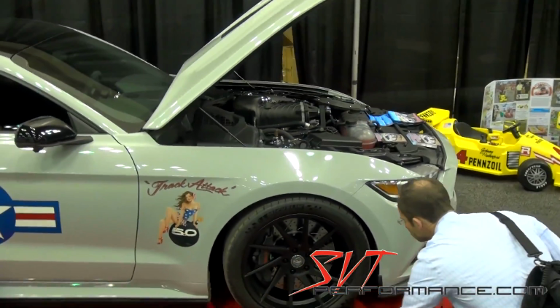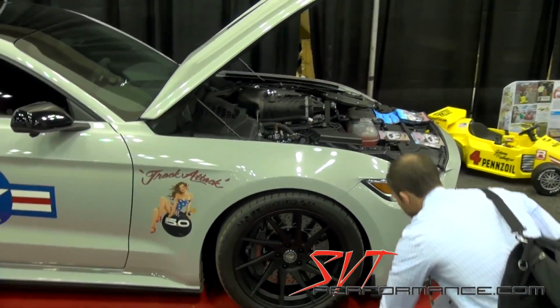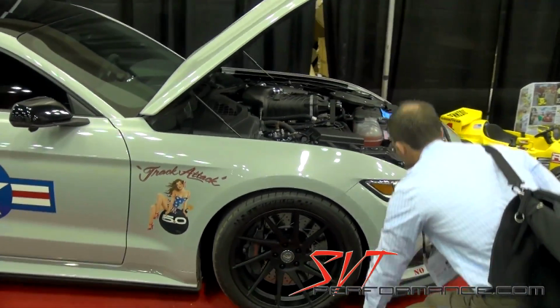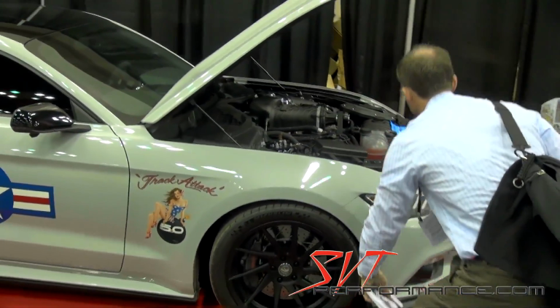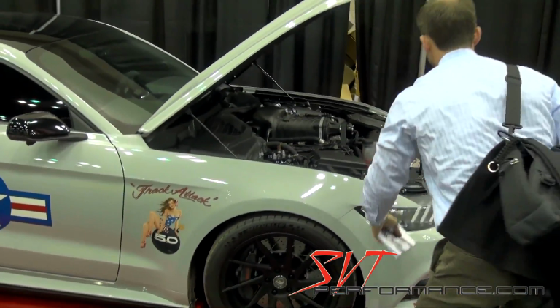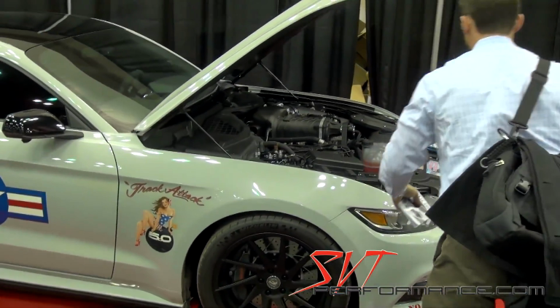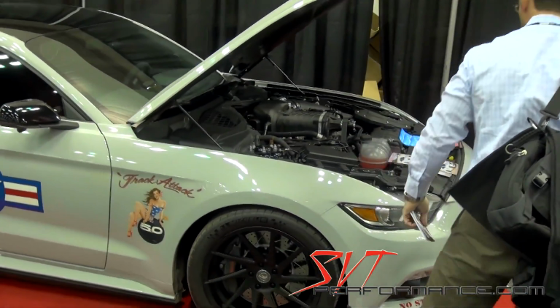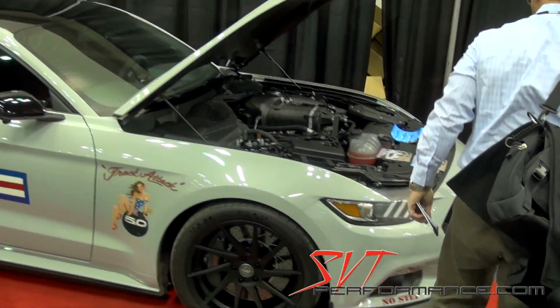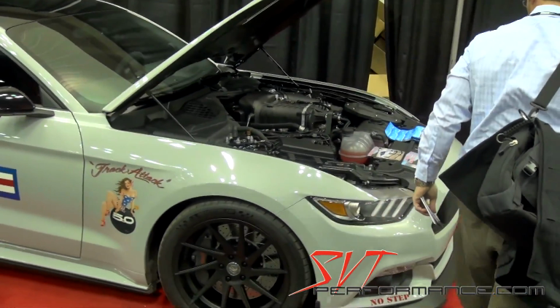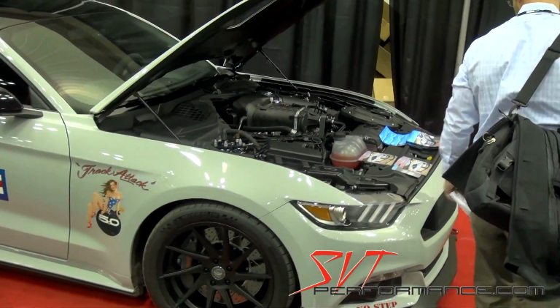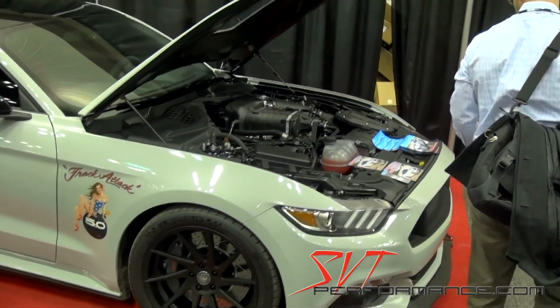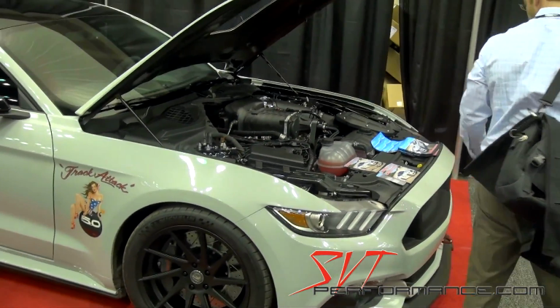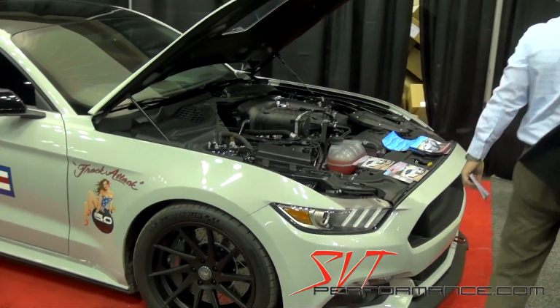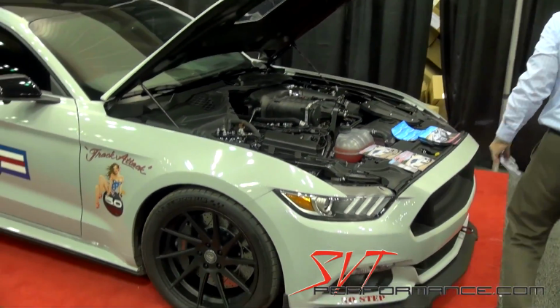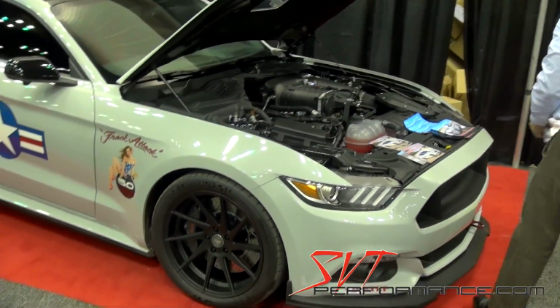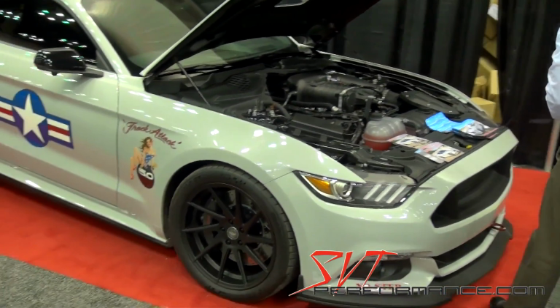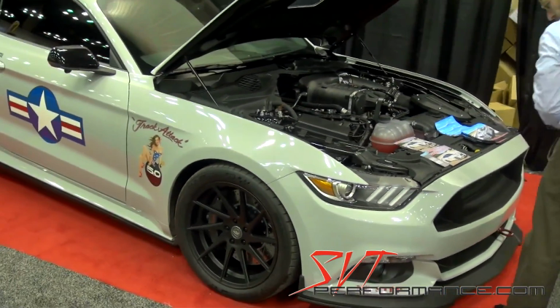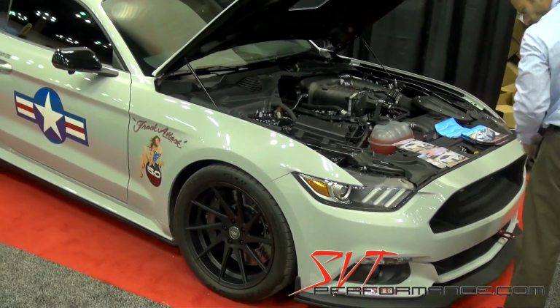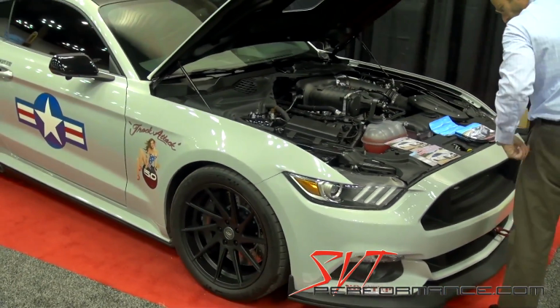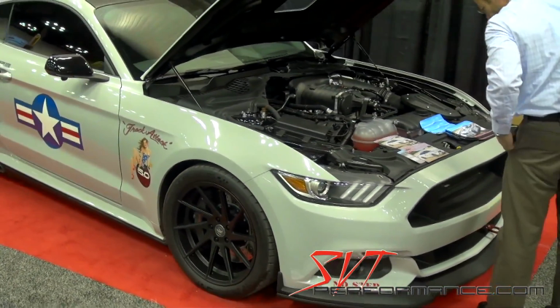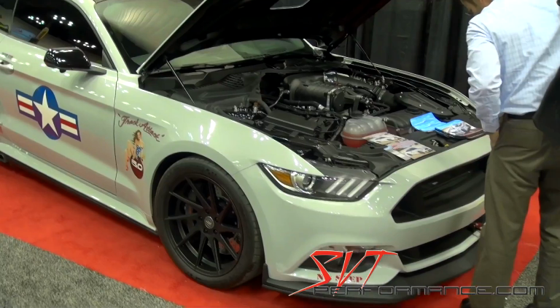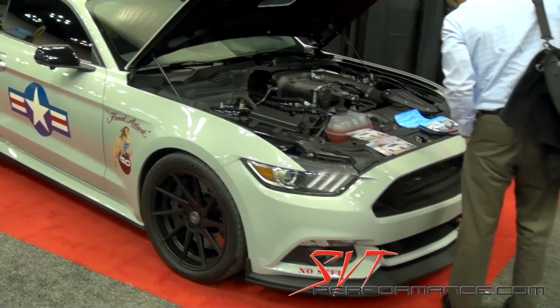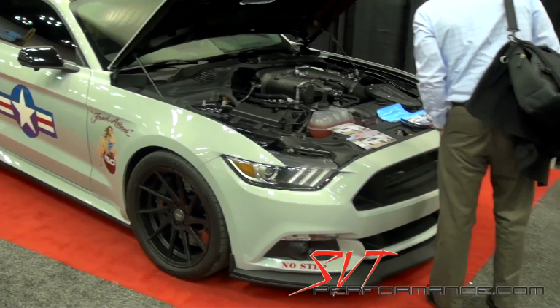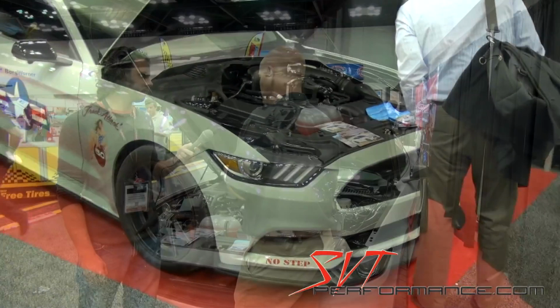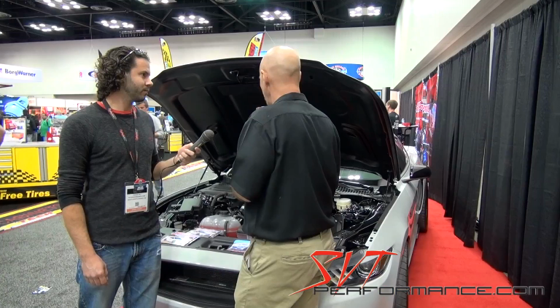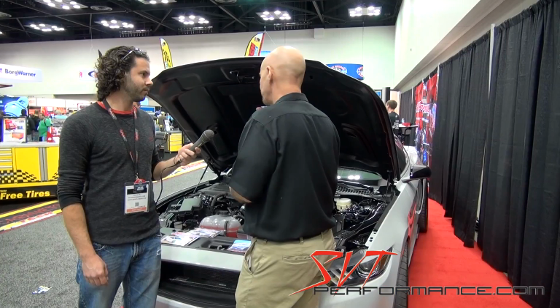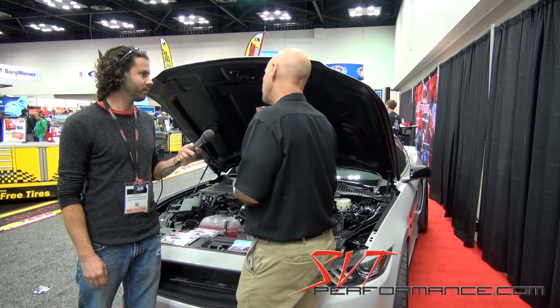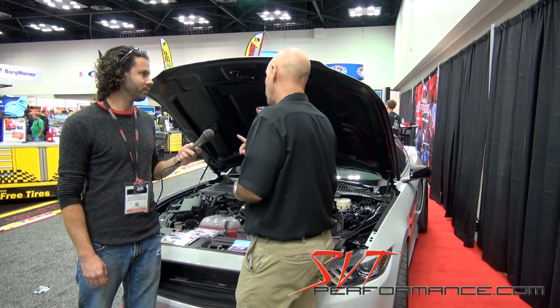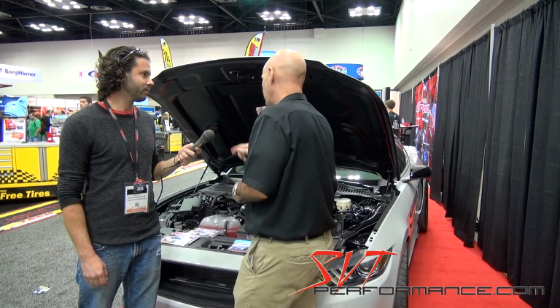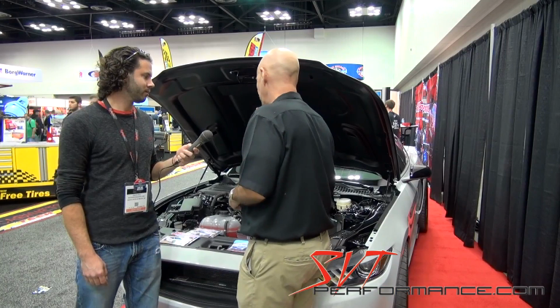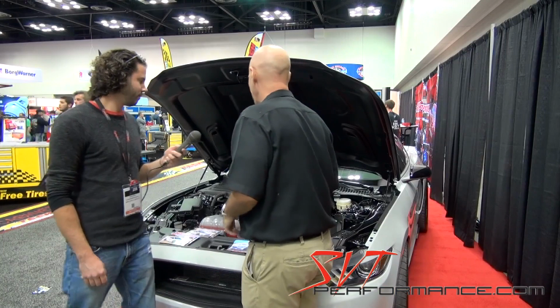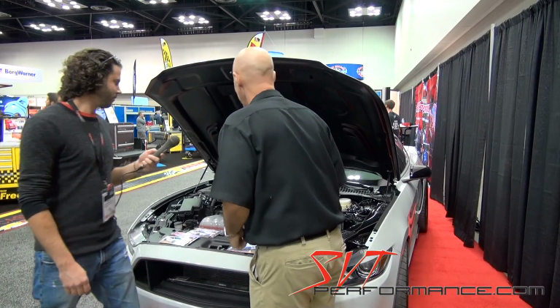The Gen 2R is just a new iteration of the Gen 2. We had the ability to go back in, redo the case, and do some nice things. Let me show you a couple of things about it.